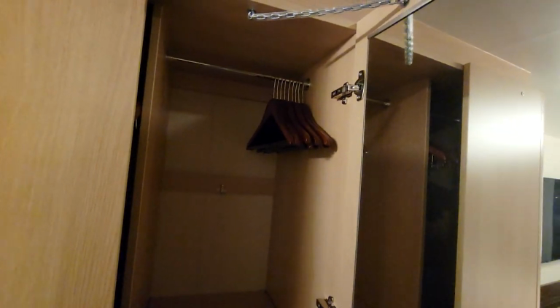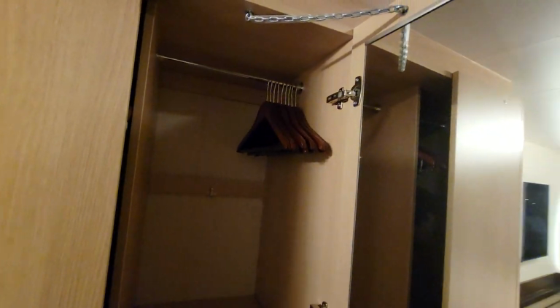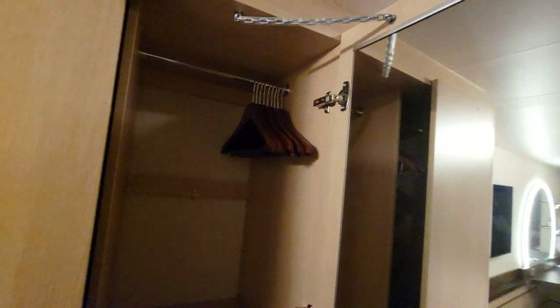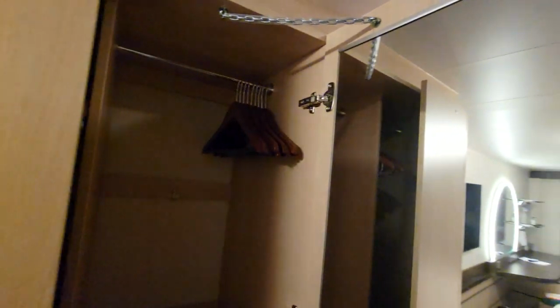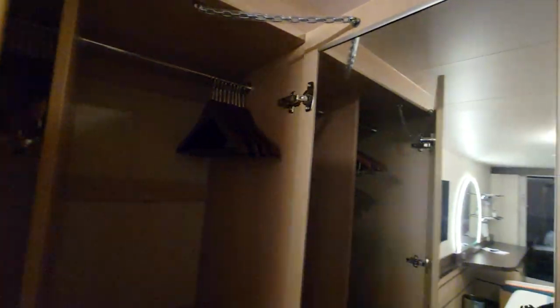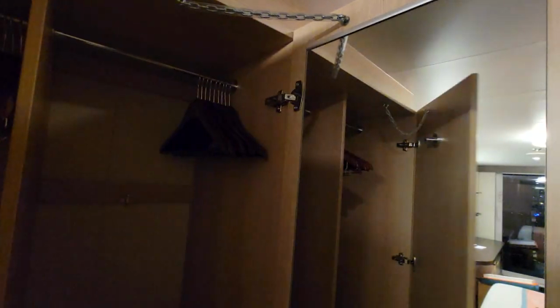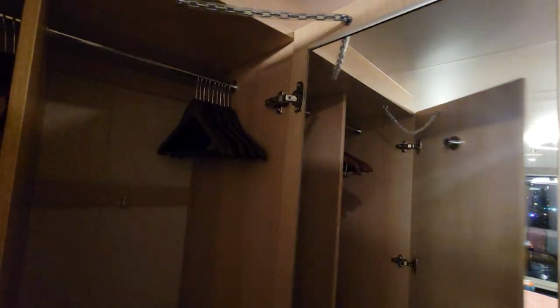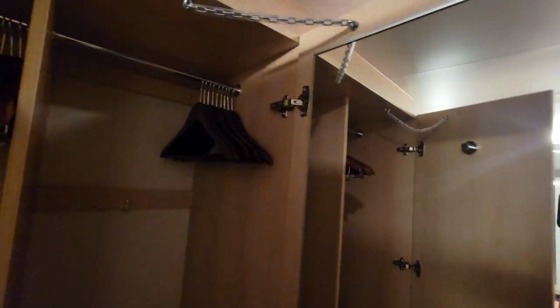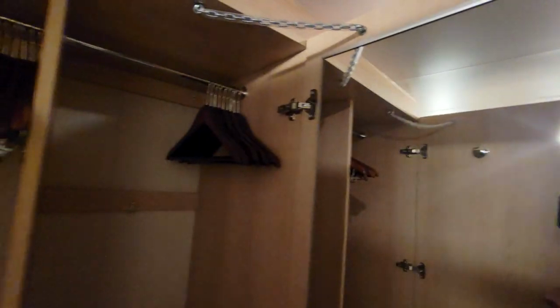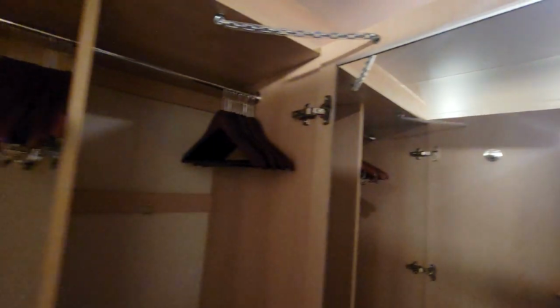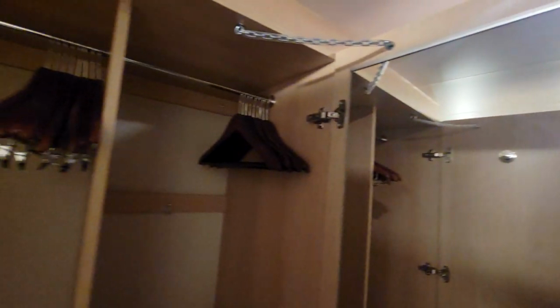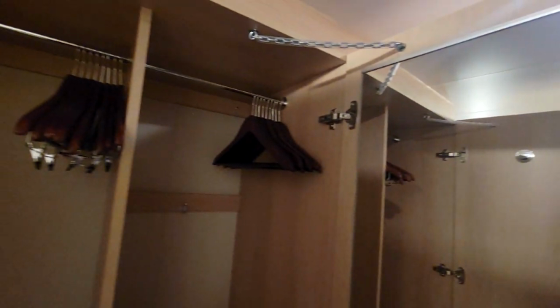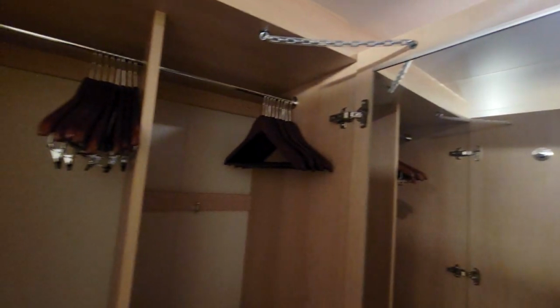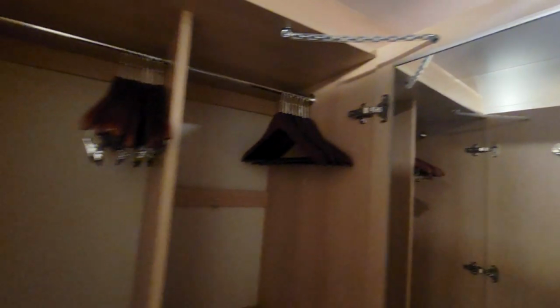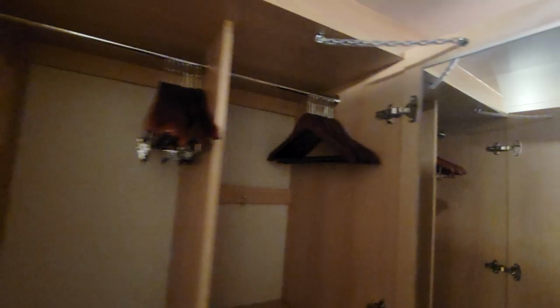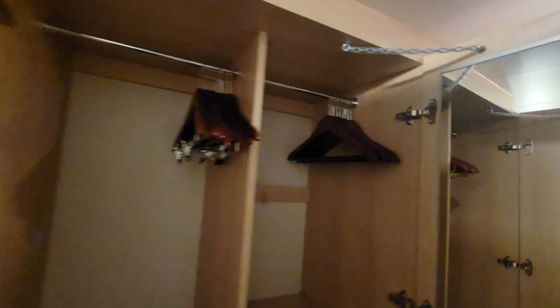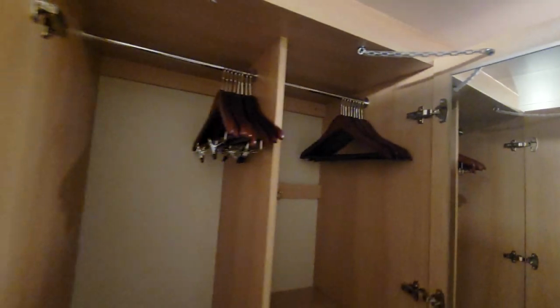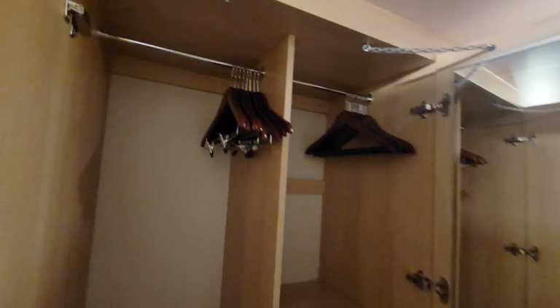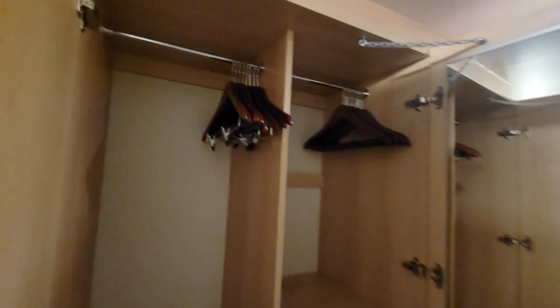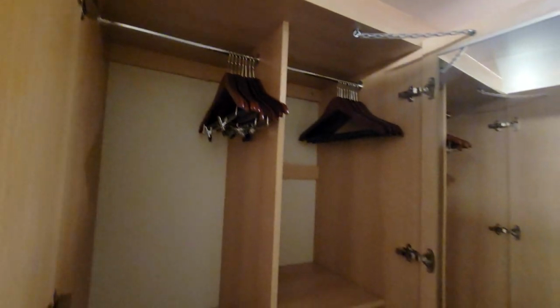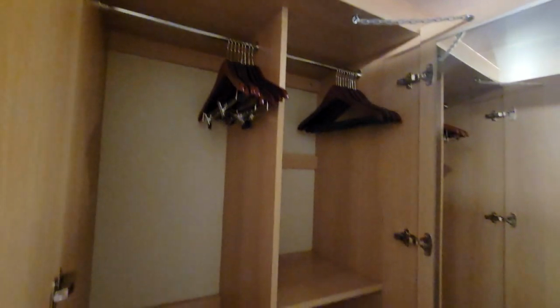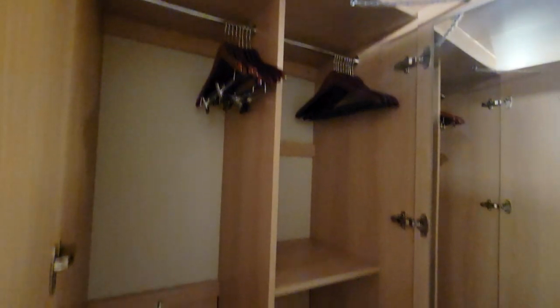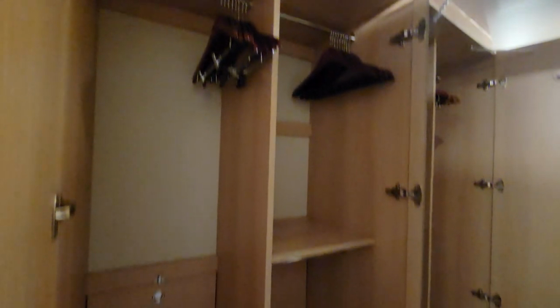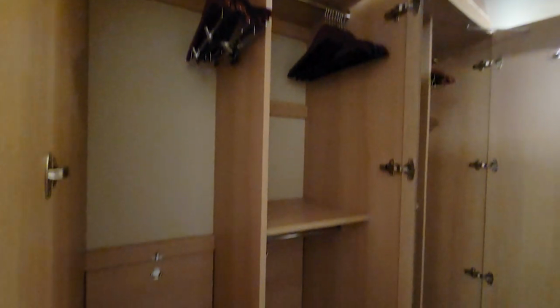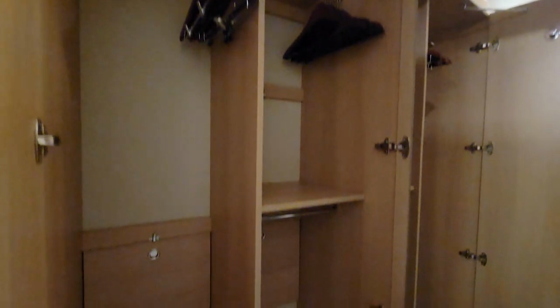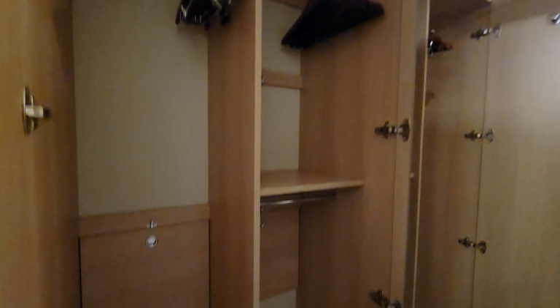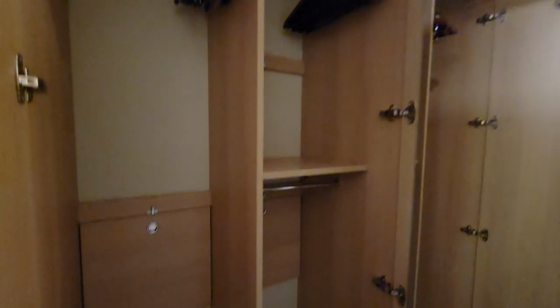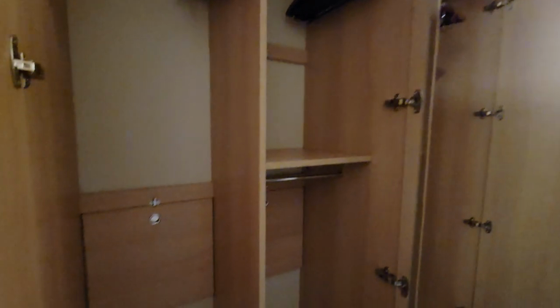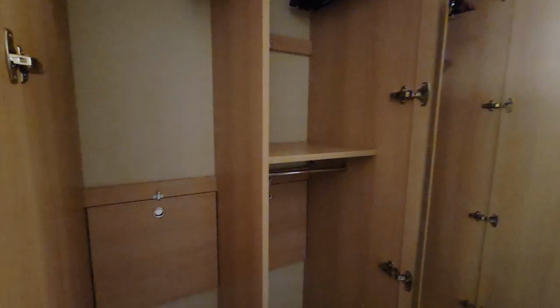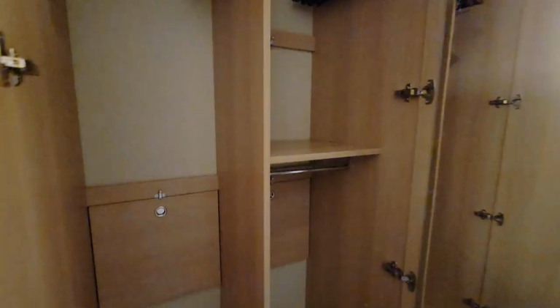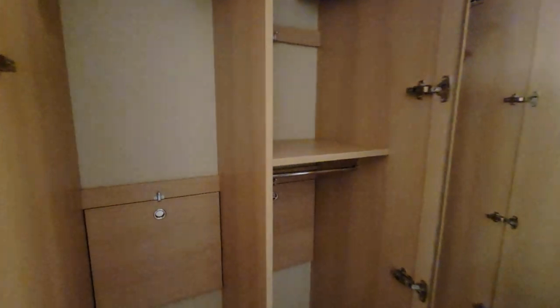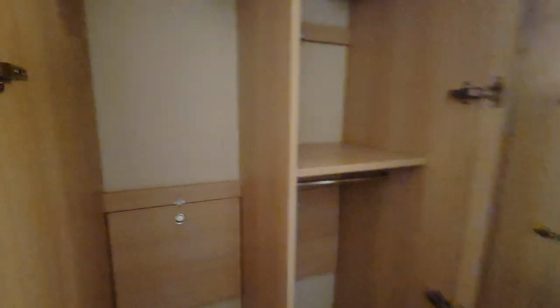We have the full-length mirror here, loads of hangers at different levels.